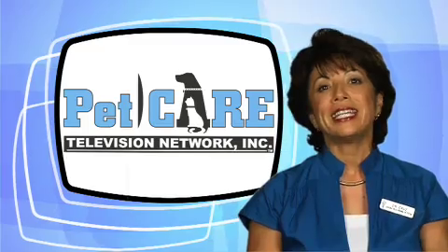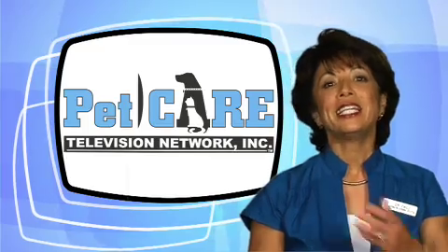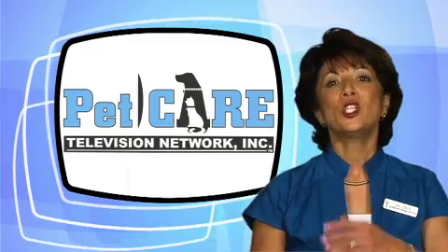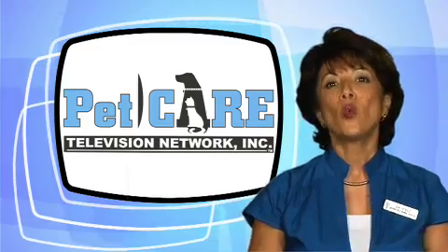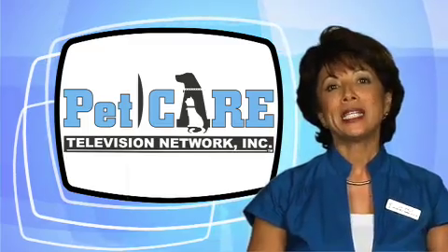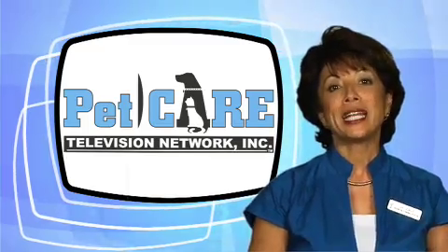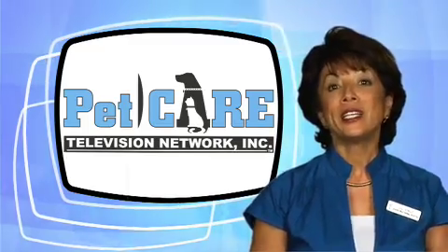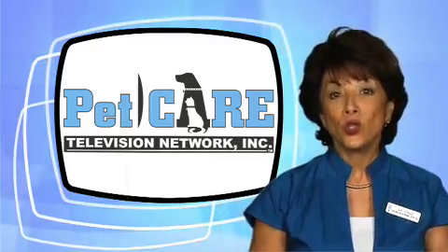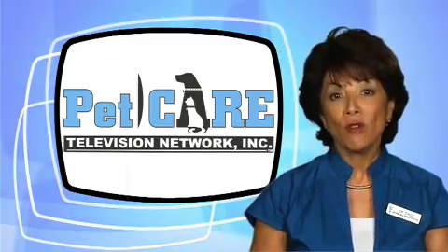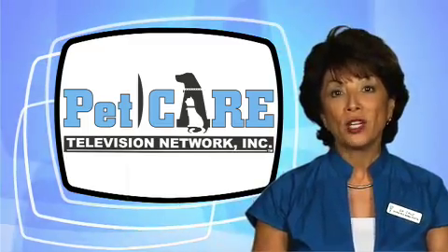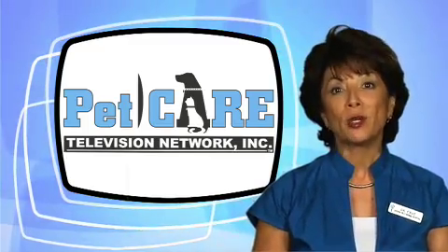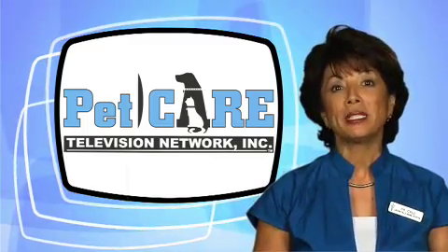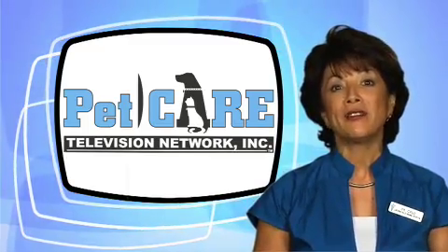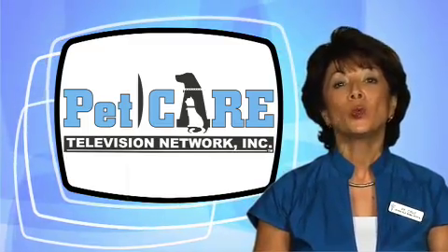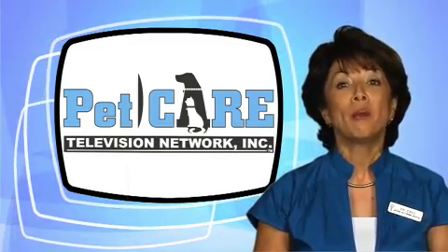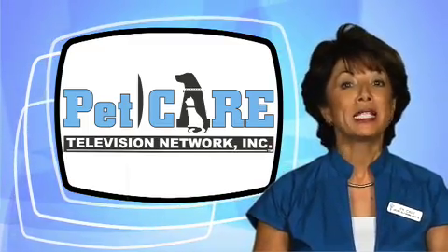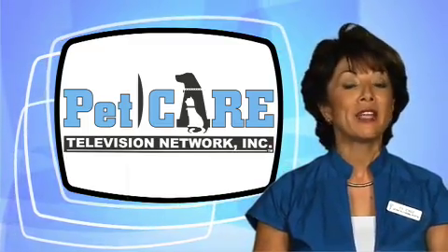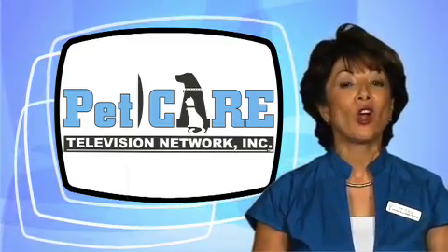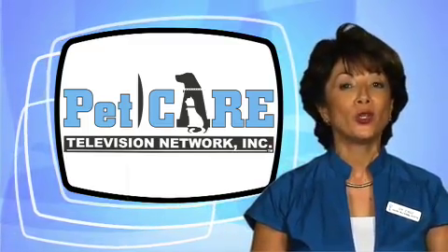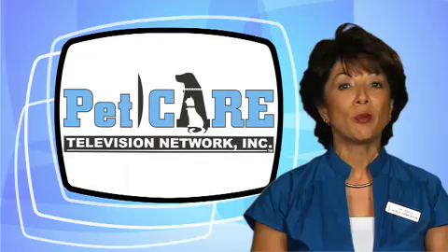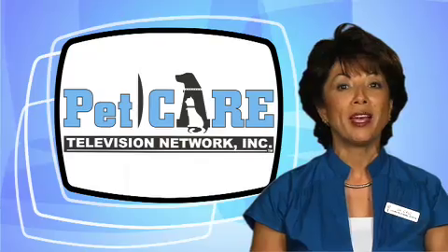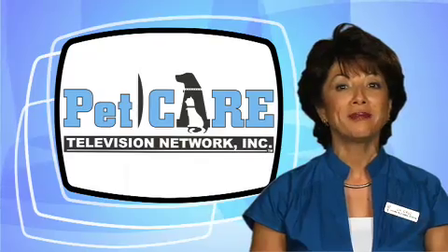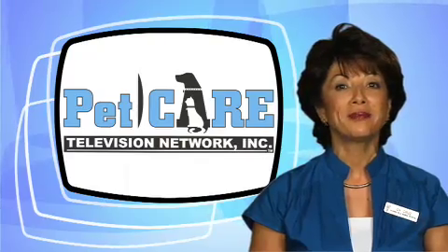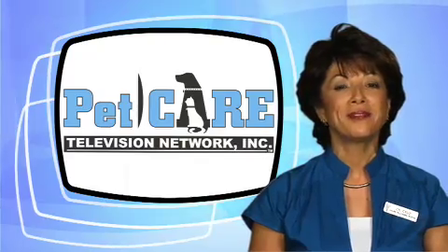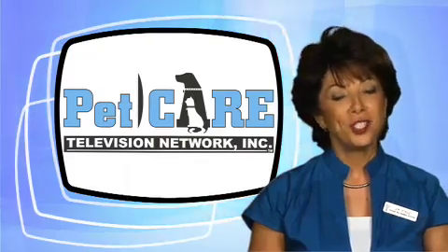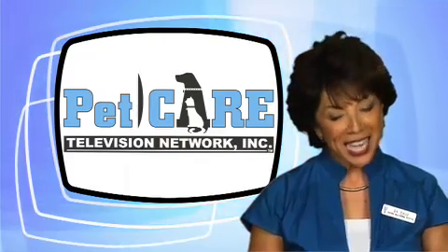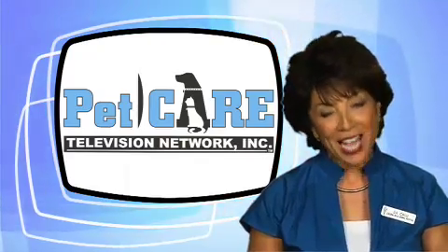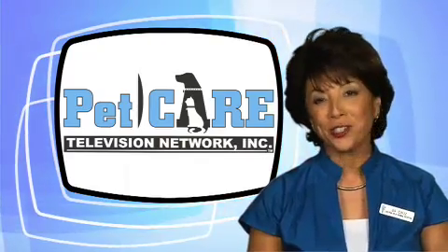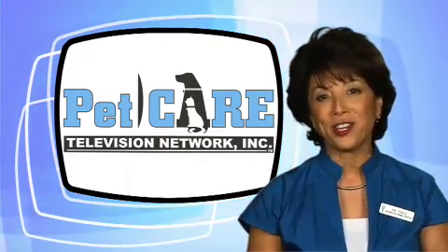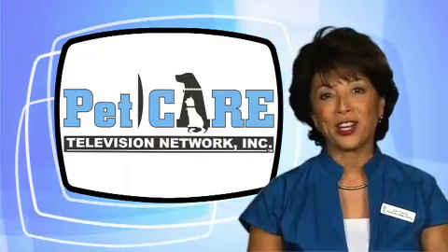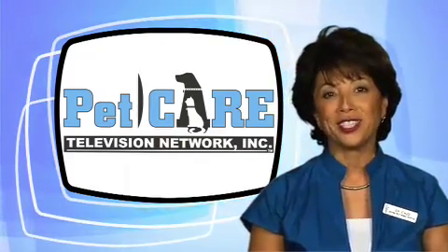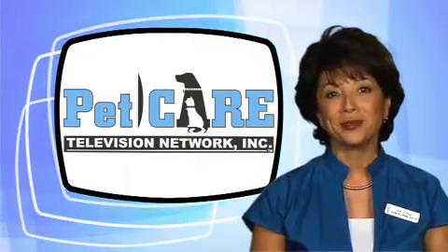Need to know what techniques your veterinarian believes will best safeguard your pet? Just ask your veterinarian.